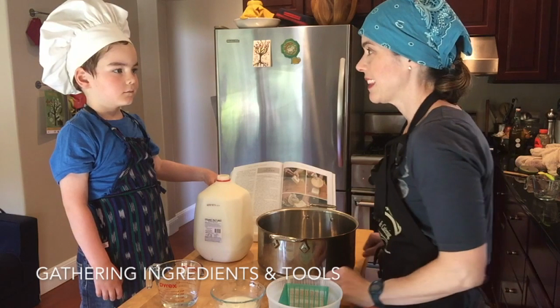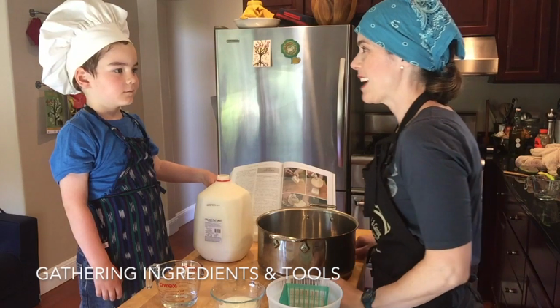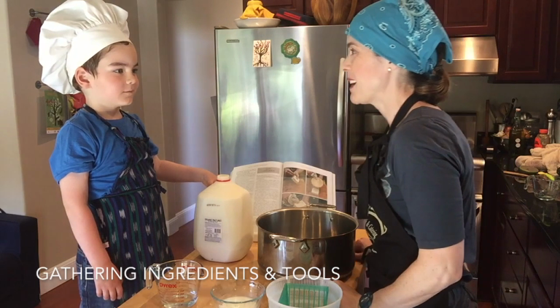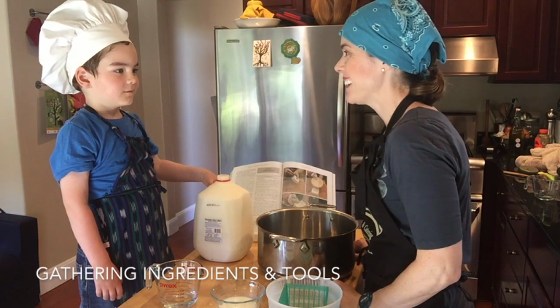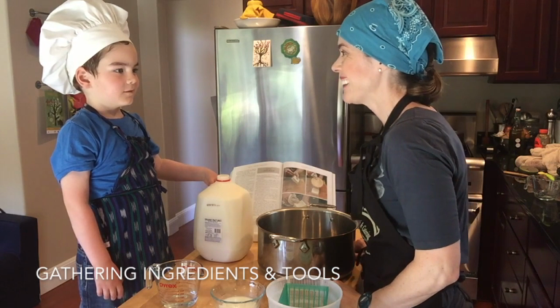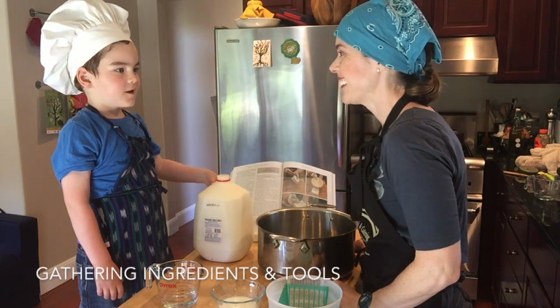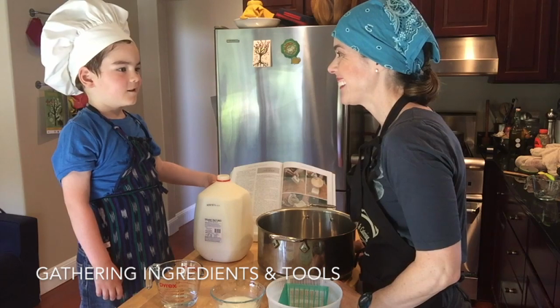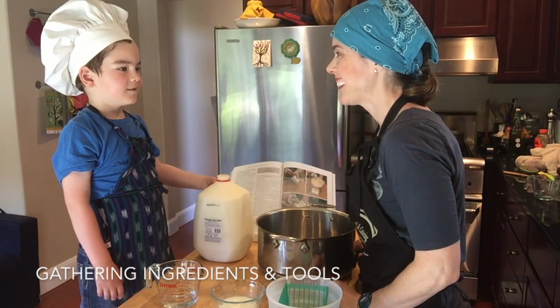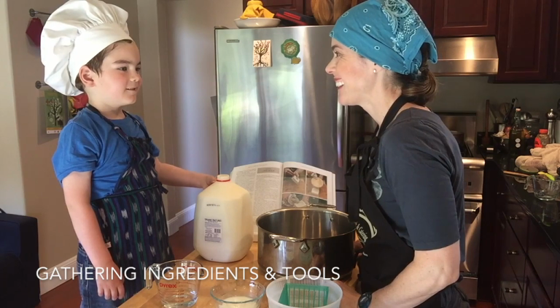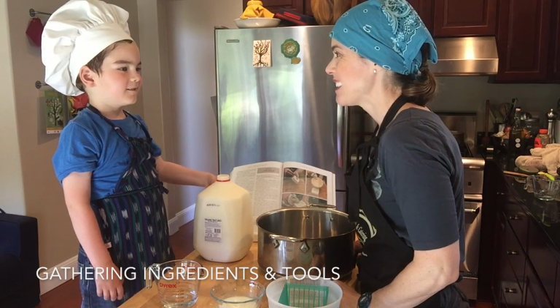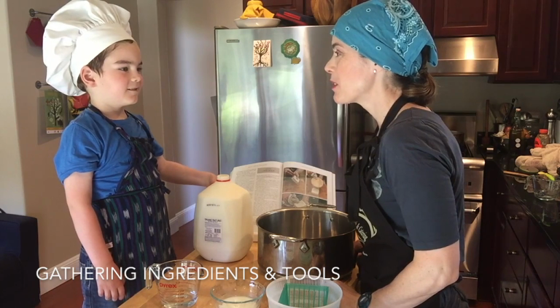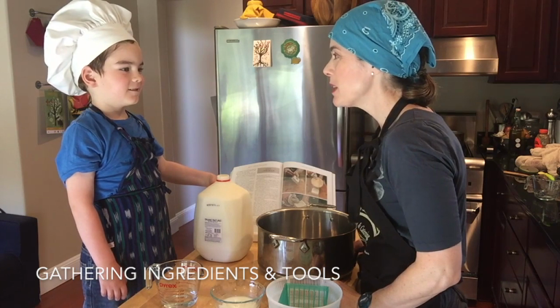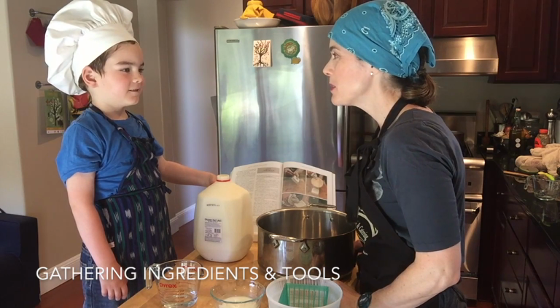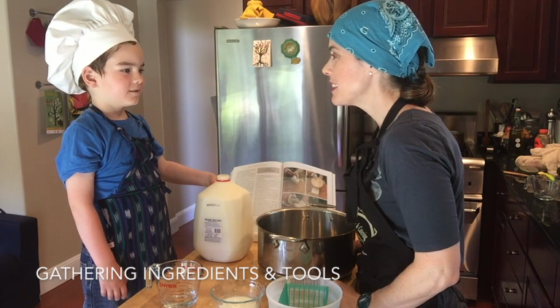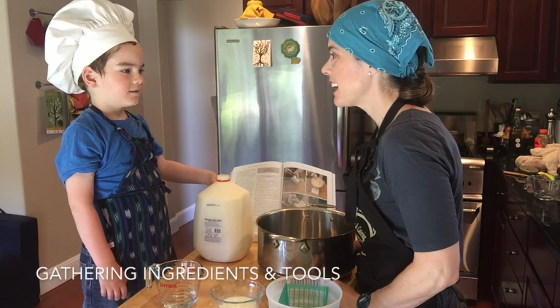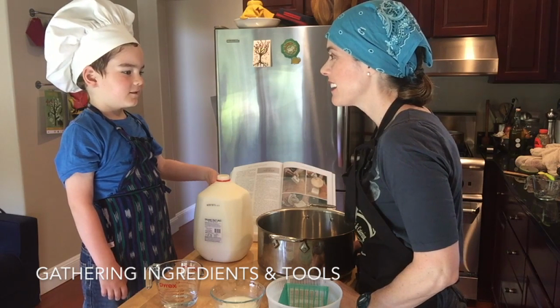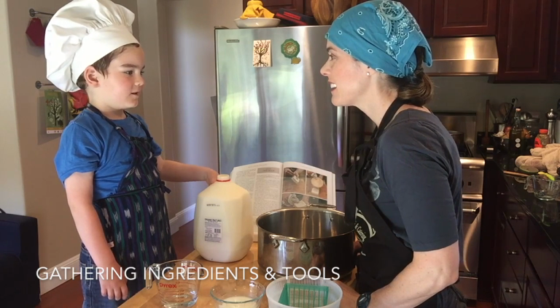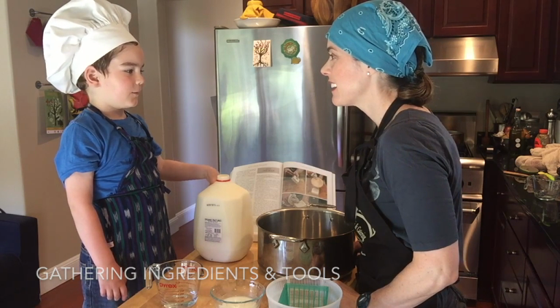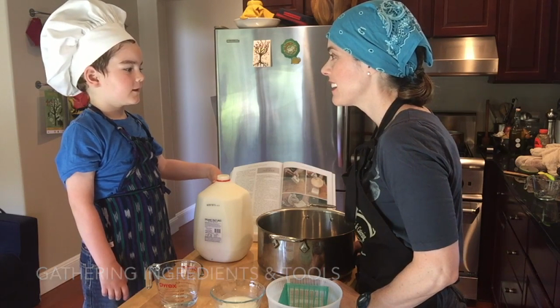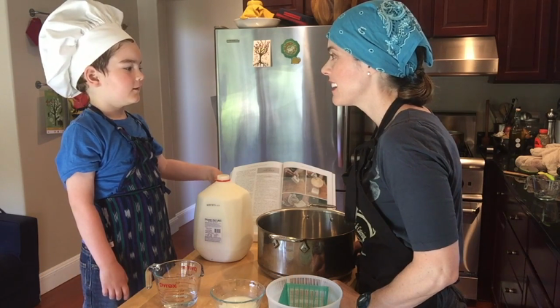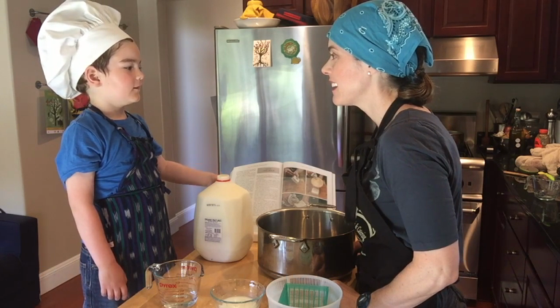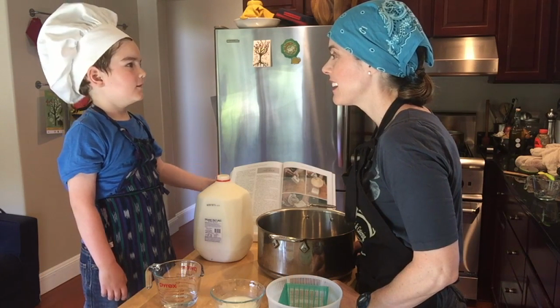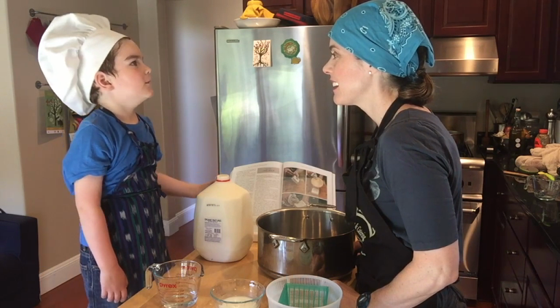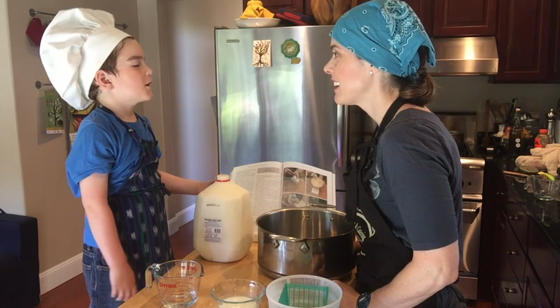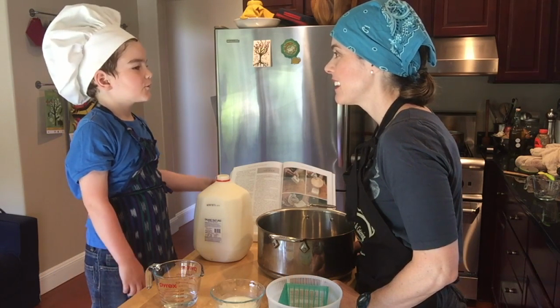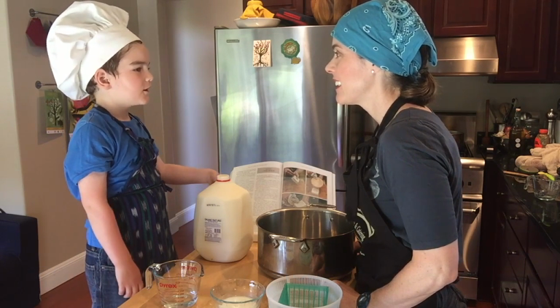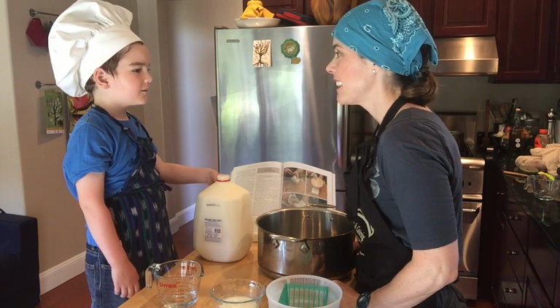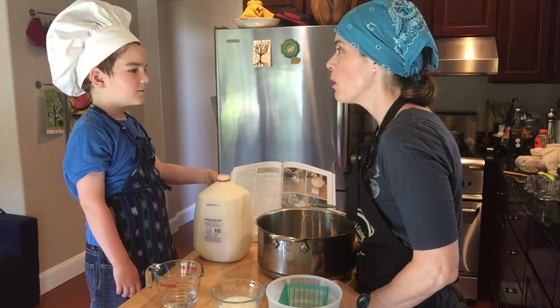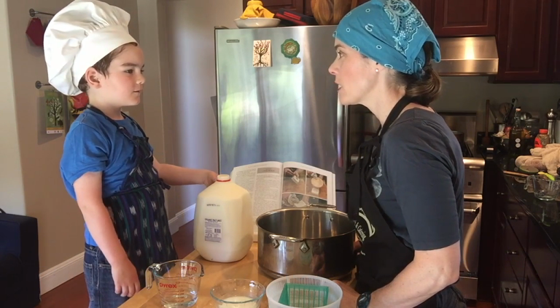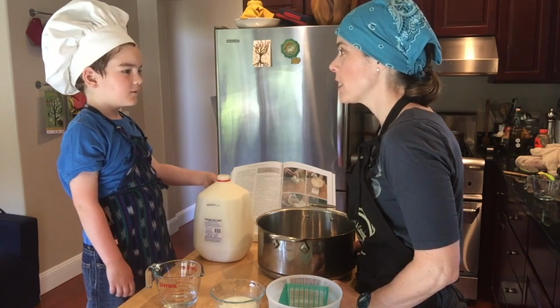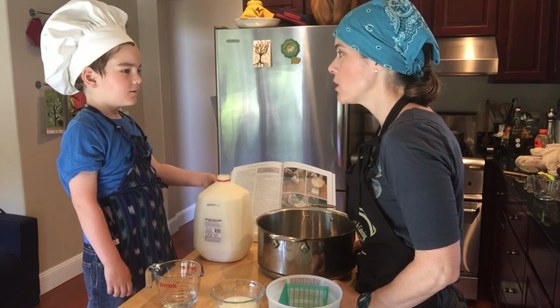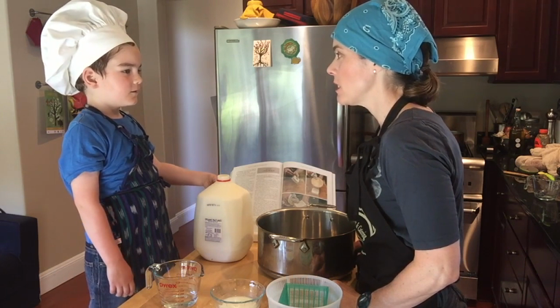Hi, Wyatt. Hi. What are we up to today? Making washed rind. A washed rind cheese.